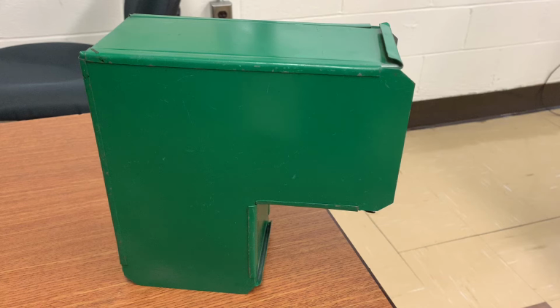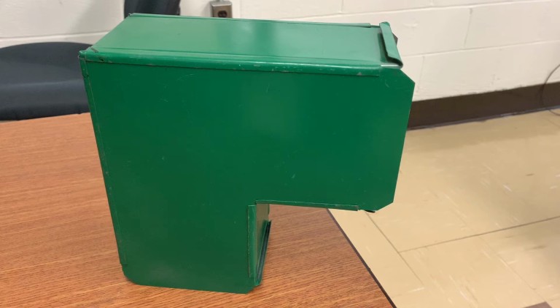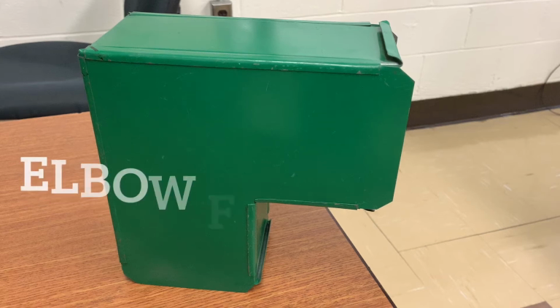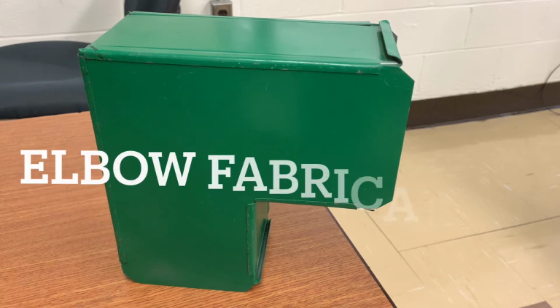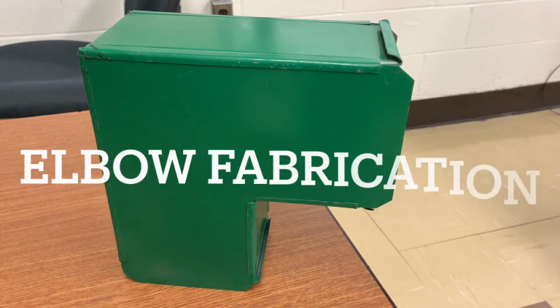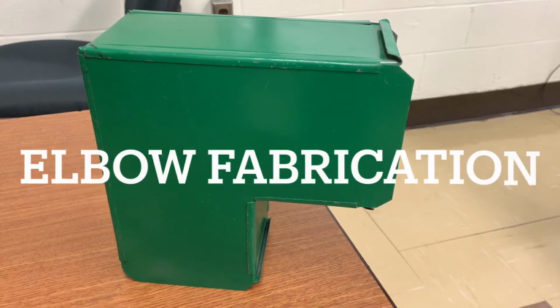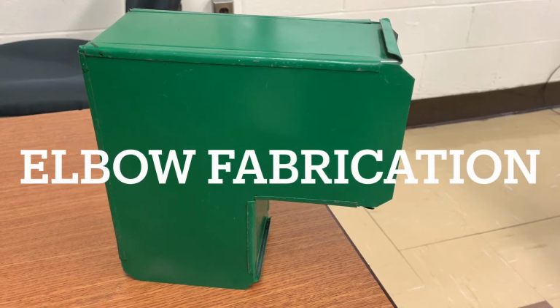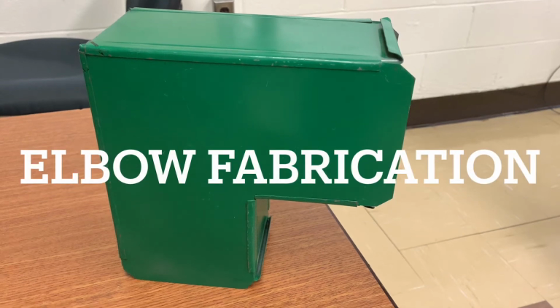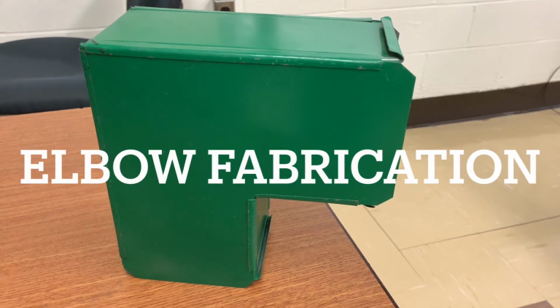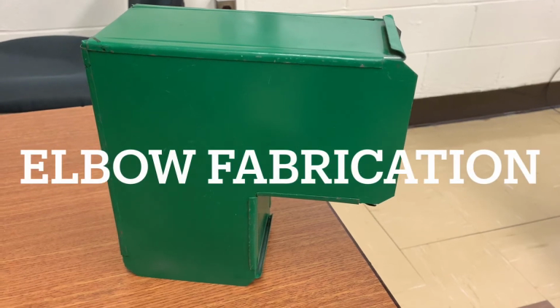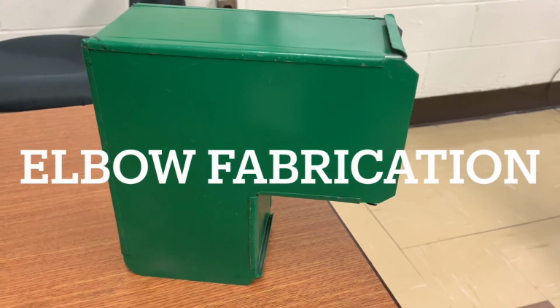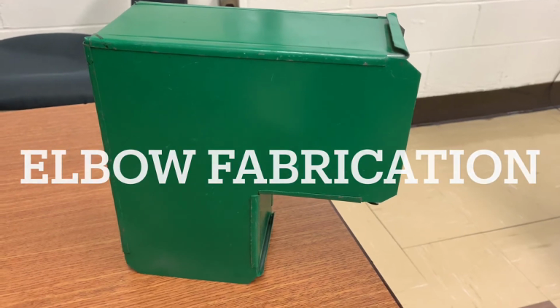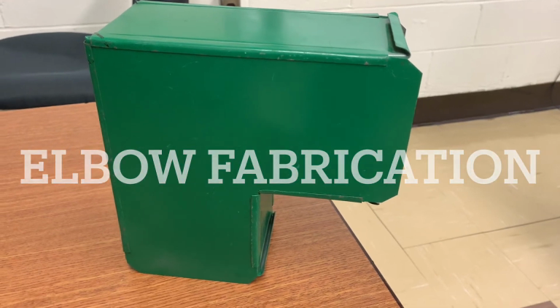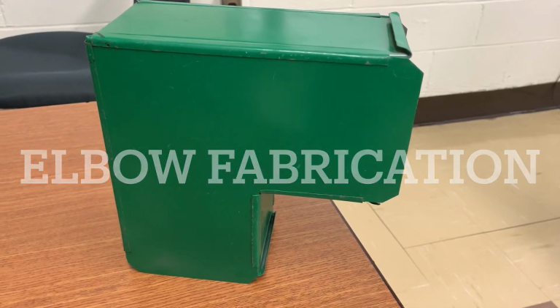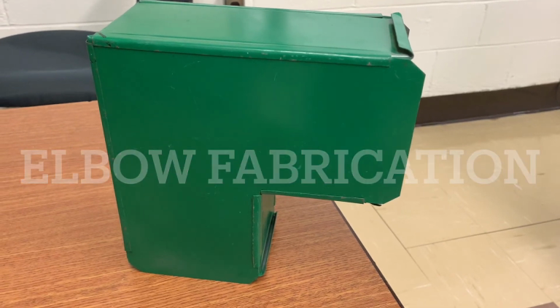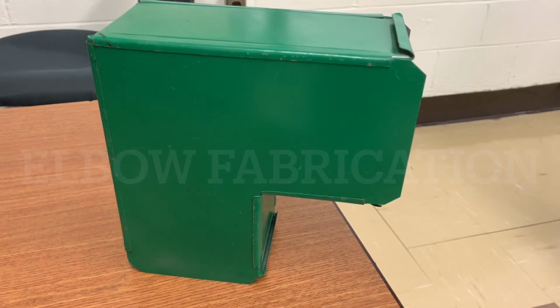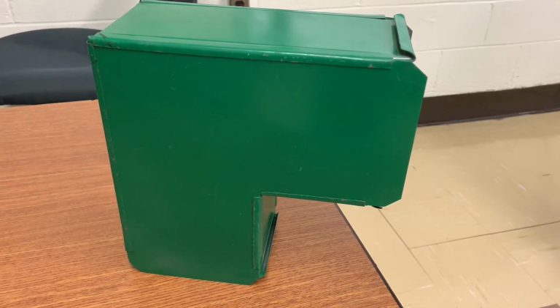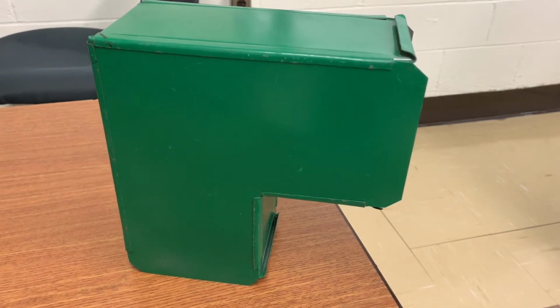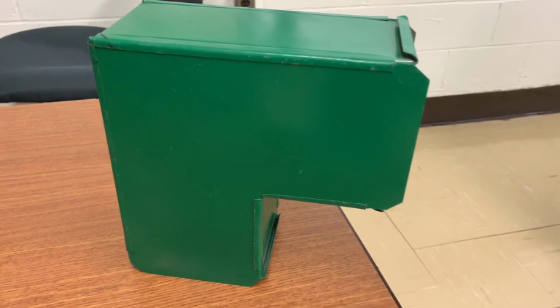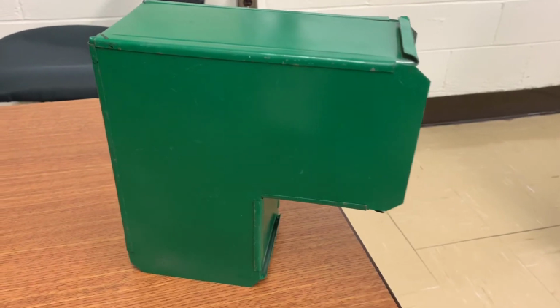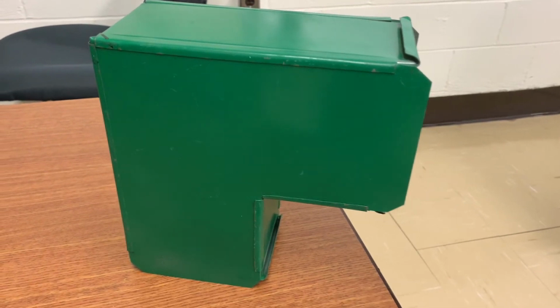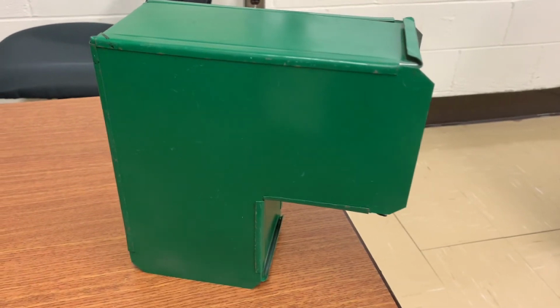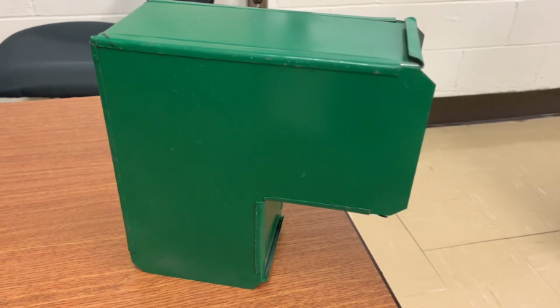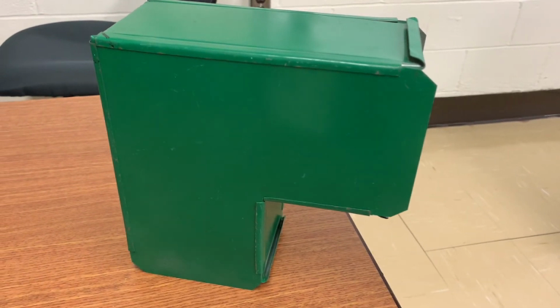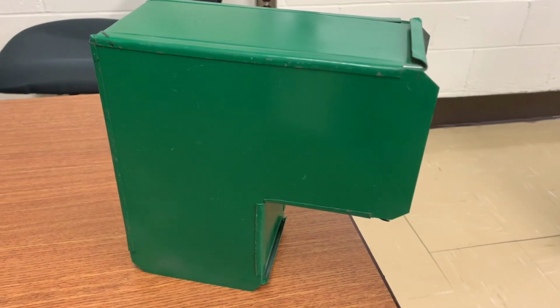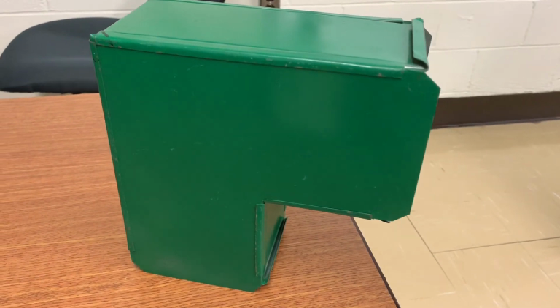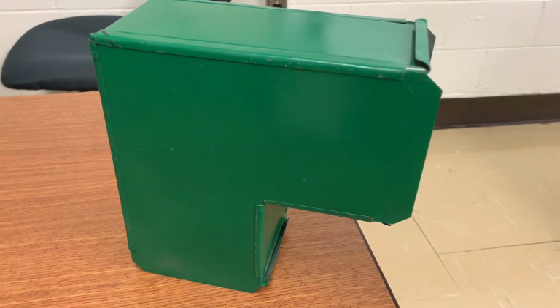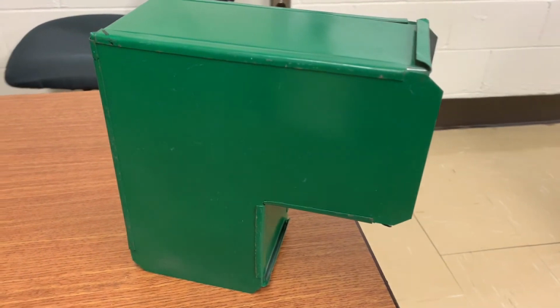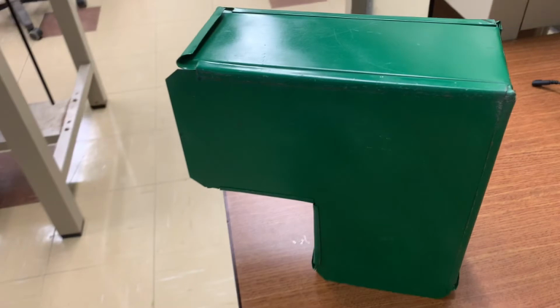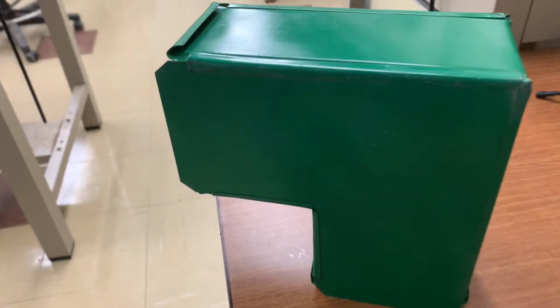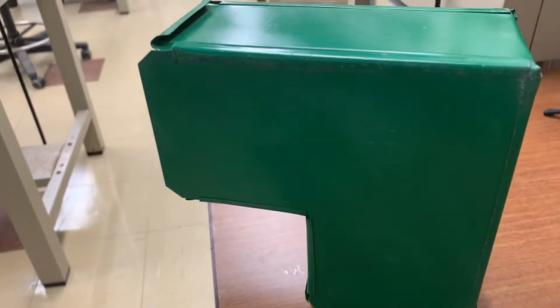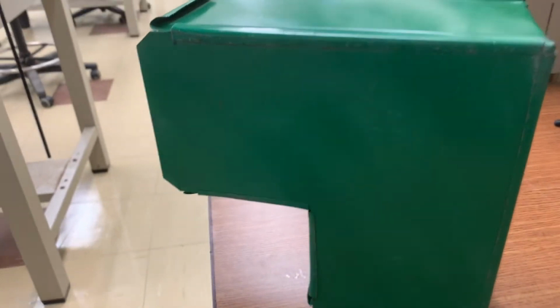Over the next 10 minutes, I will show you how to lay out a 90-degree rectangular elbow.